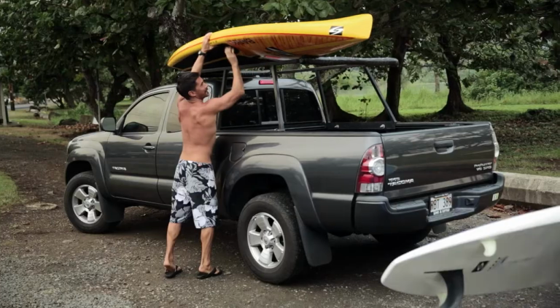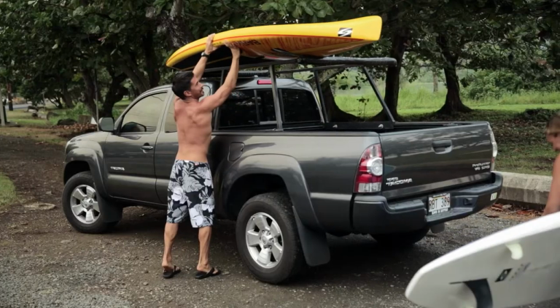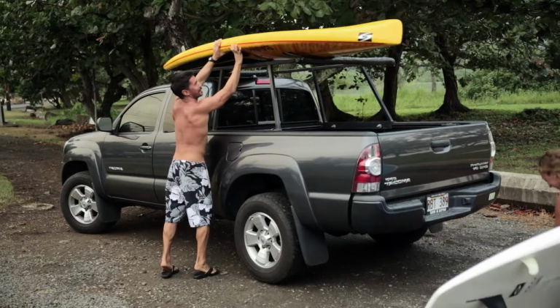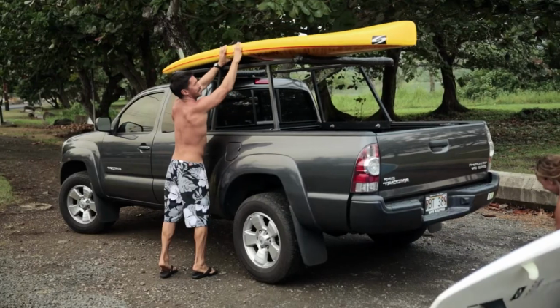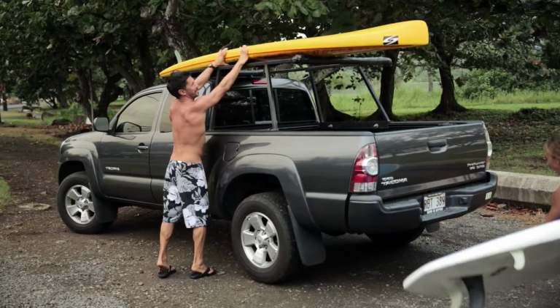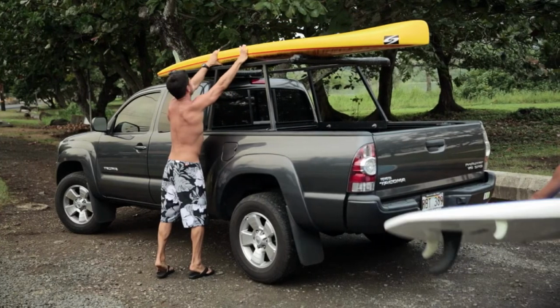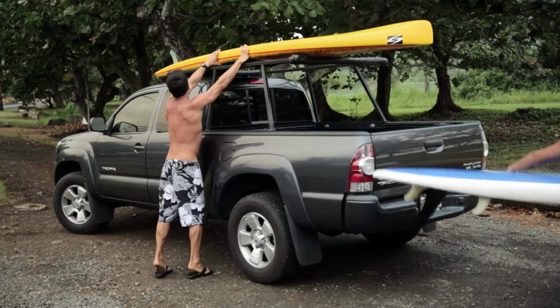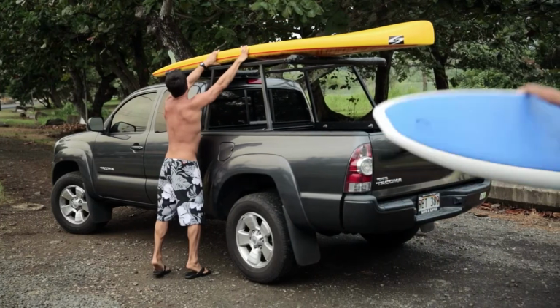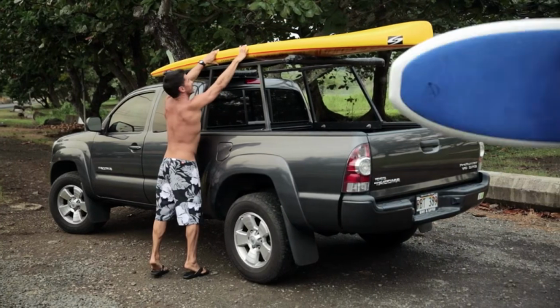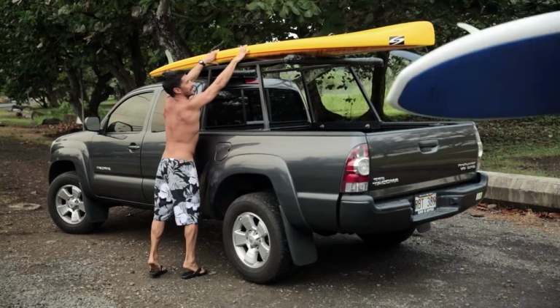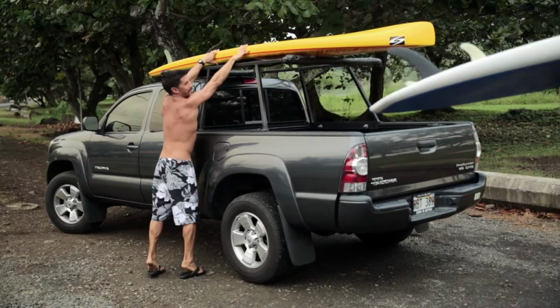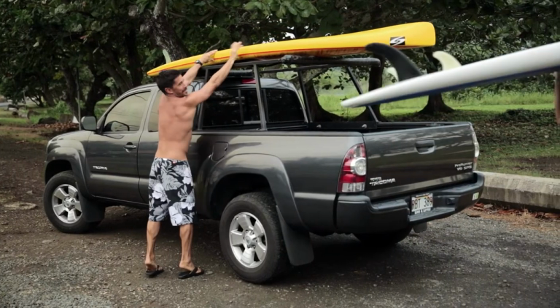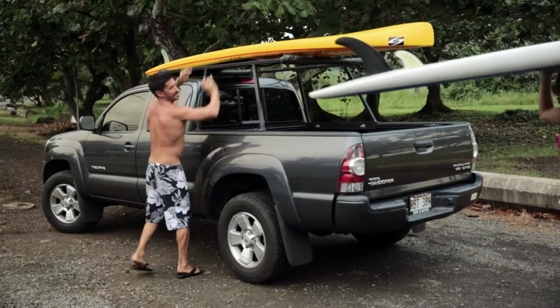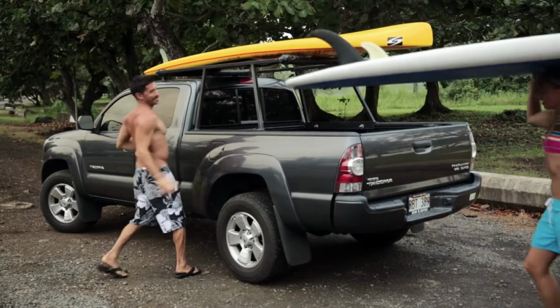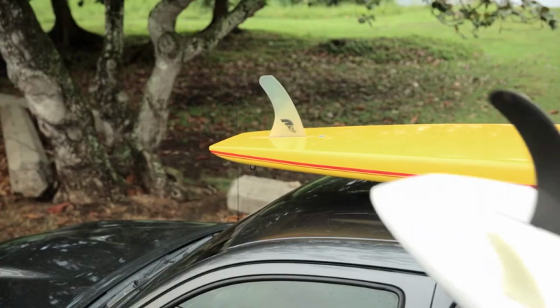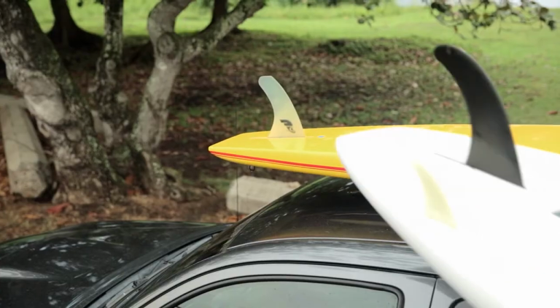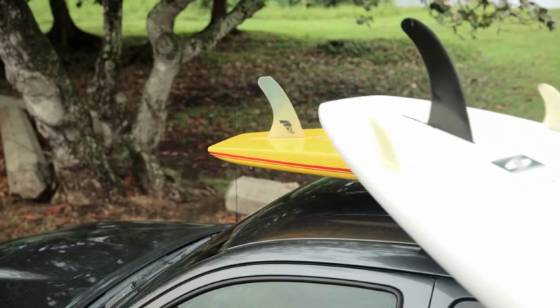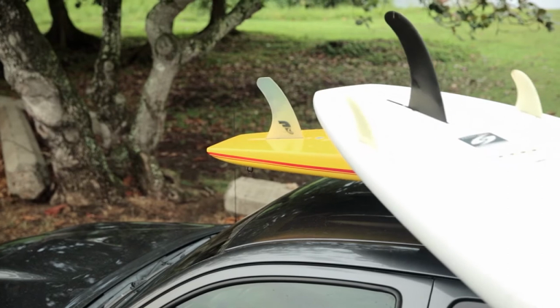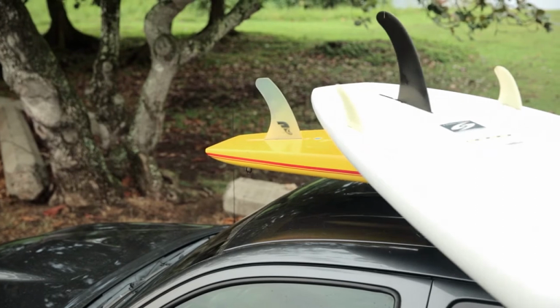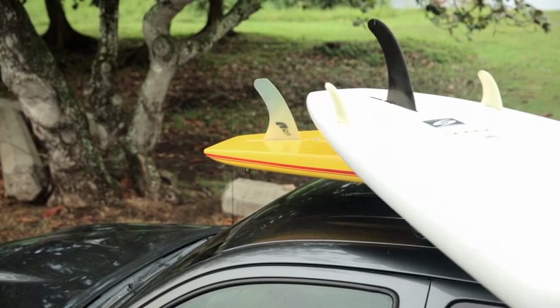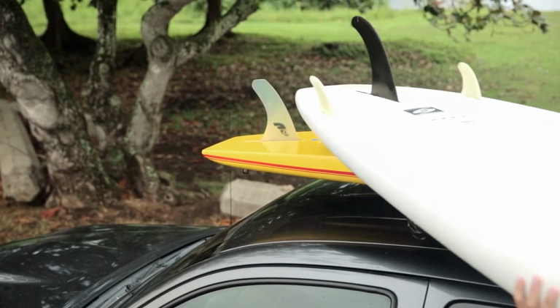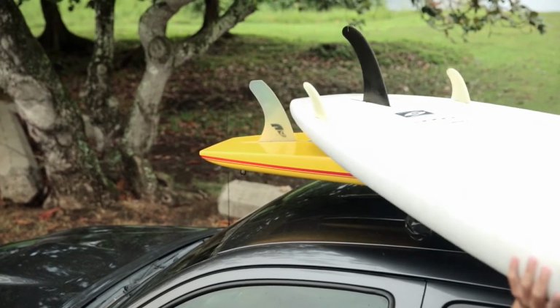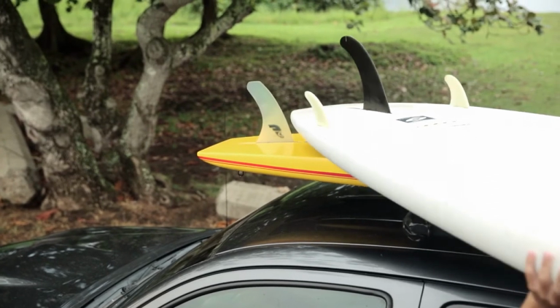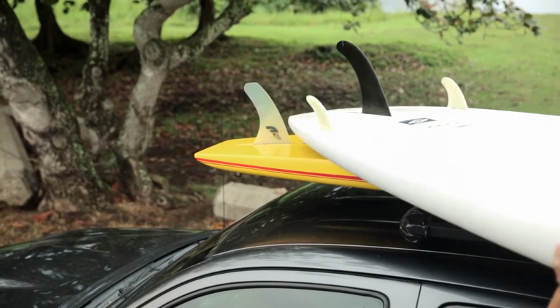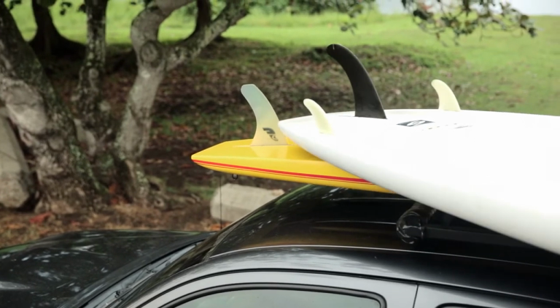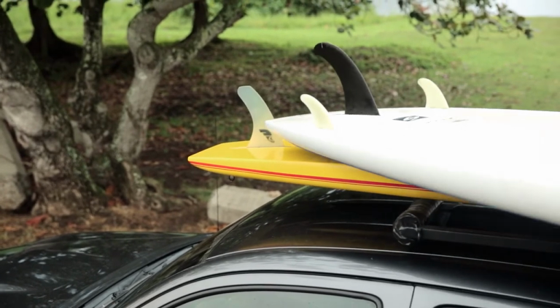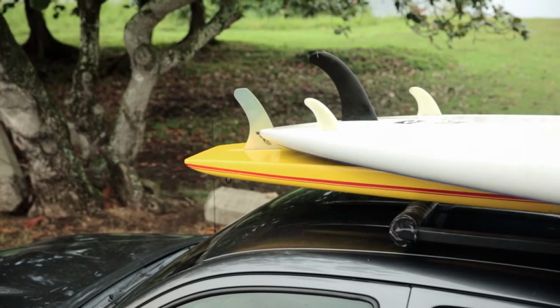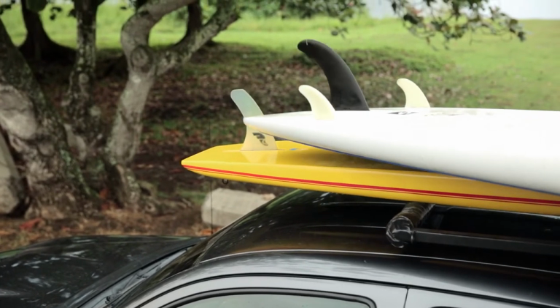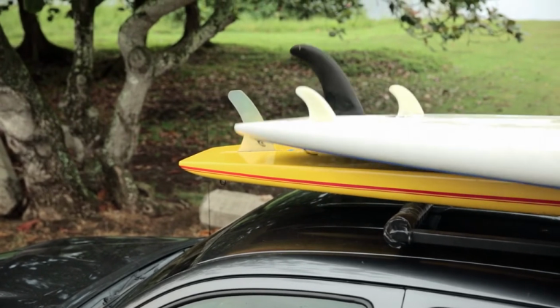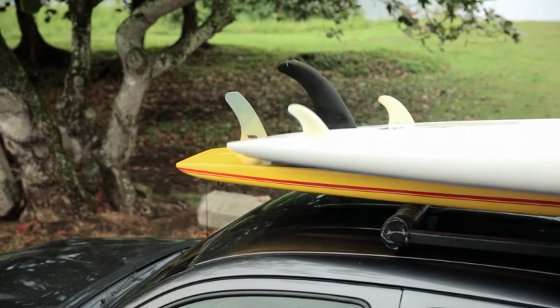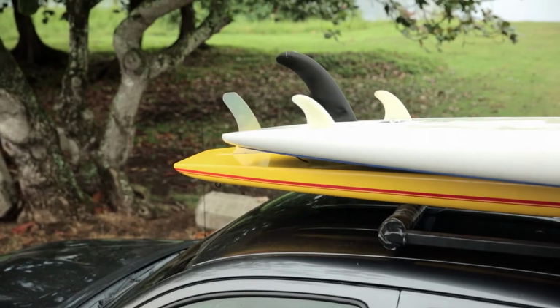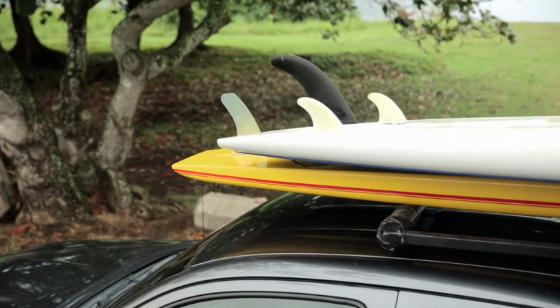Always orient the board on your vehicle with the fins over the windshield and pointing up. This way, if the board slips at all, the fins will catch on the straps.